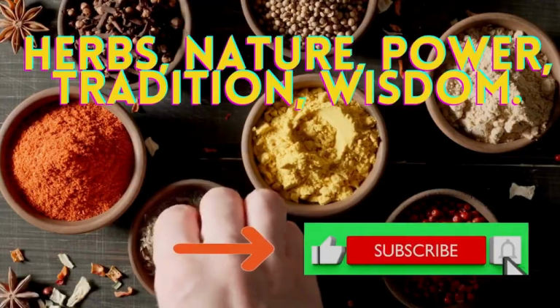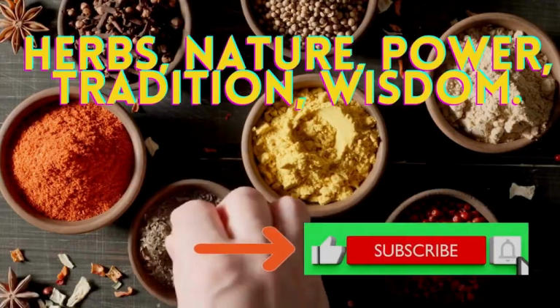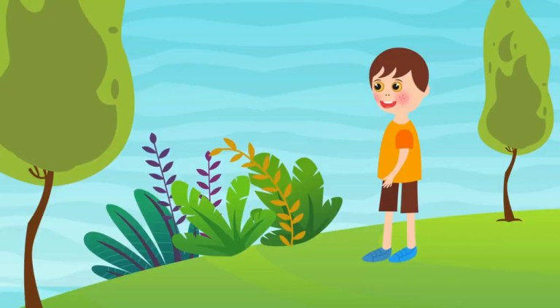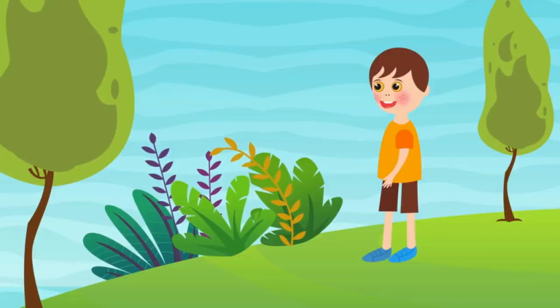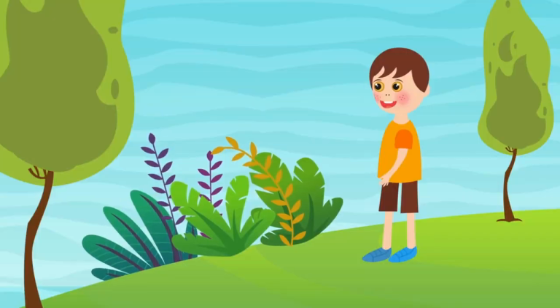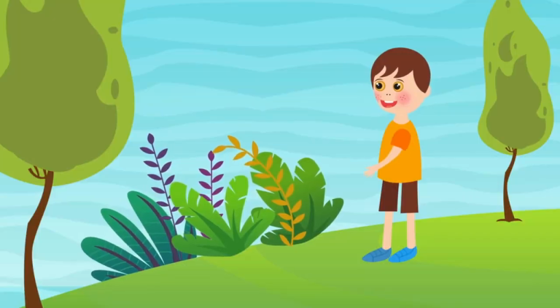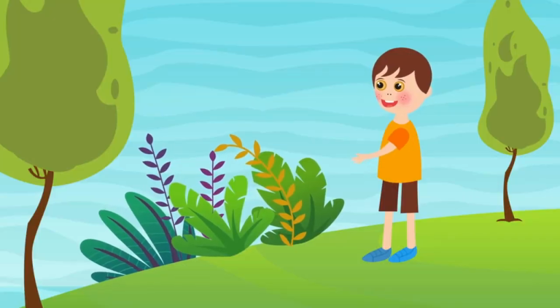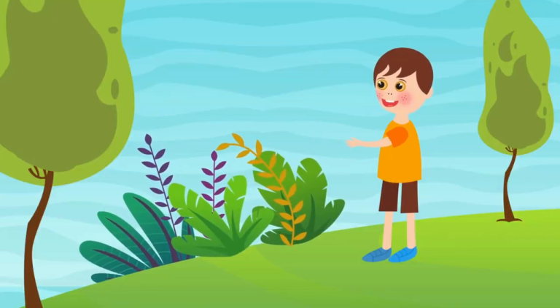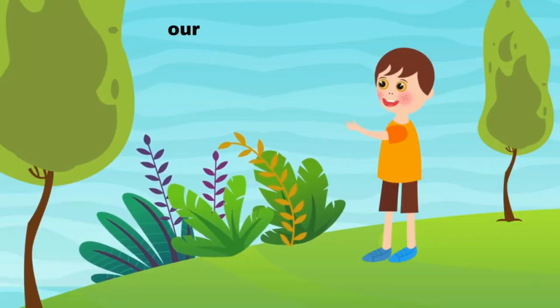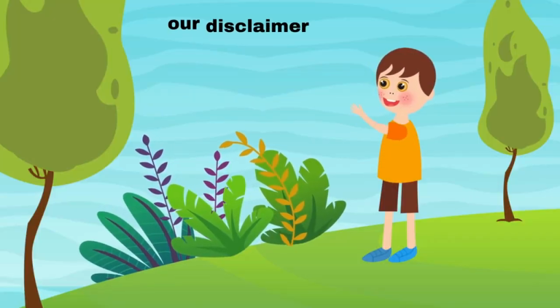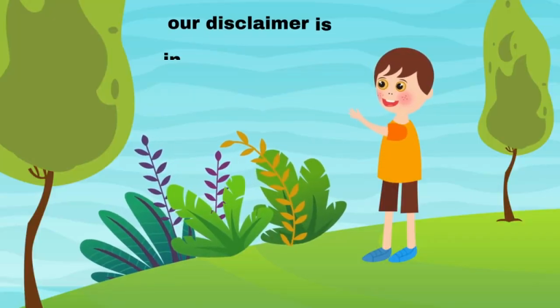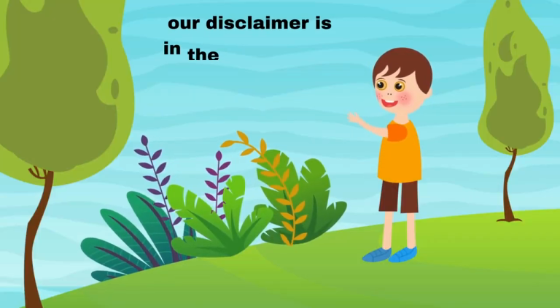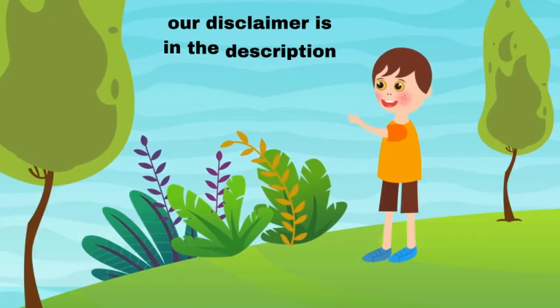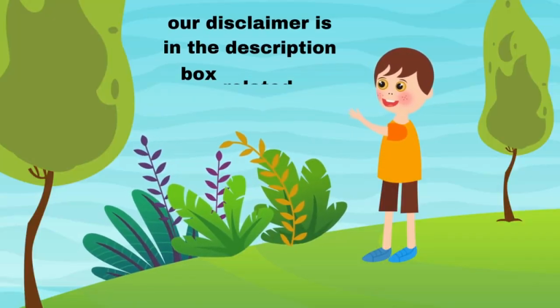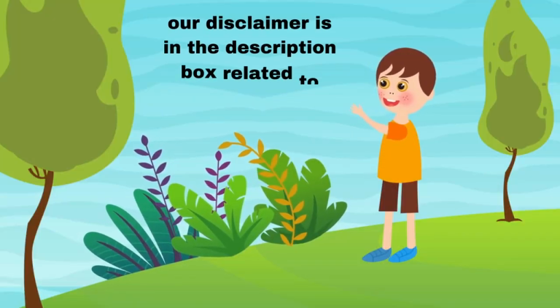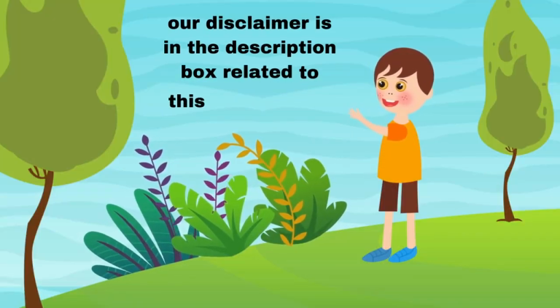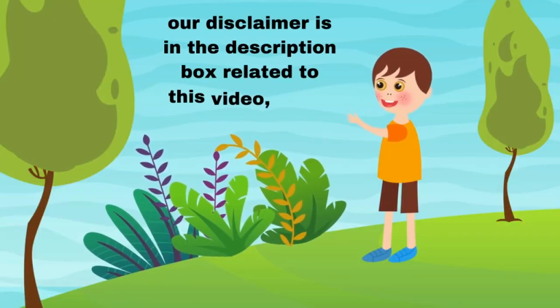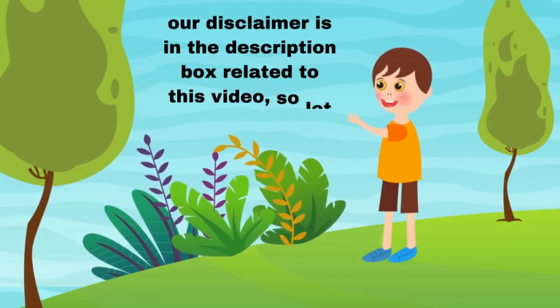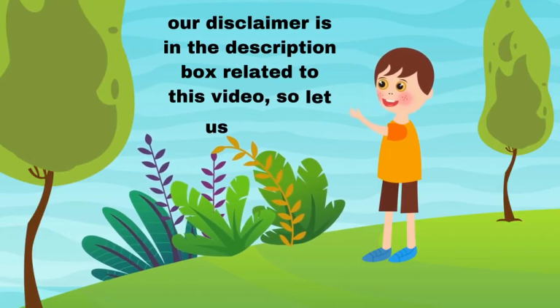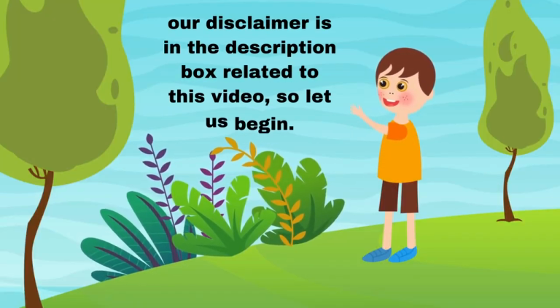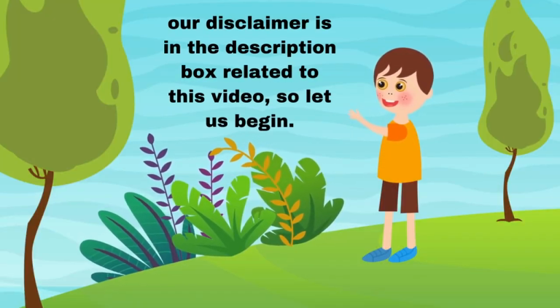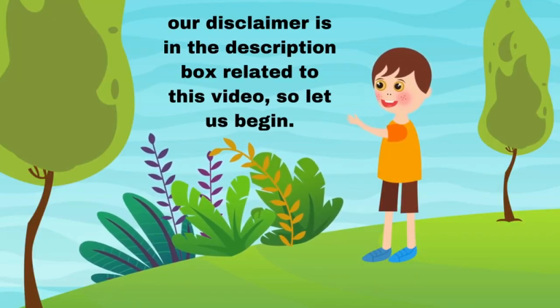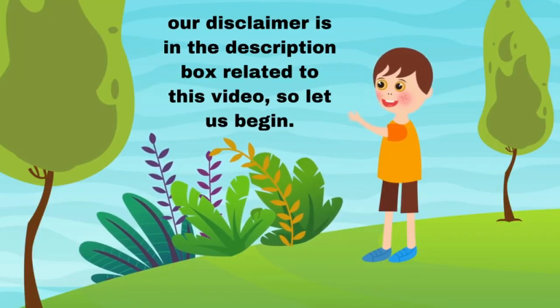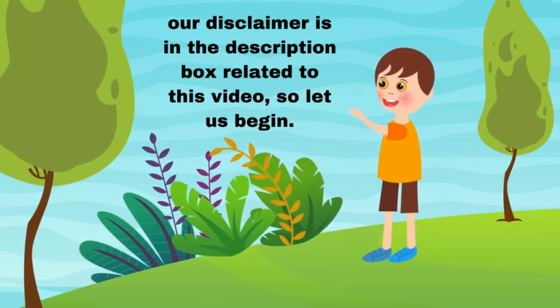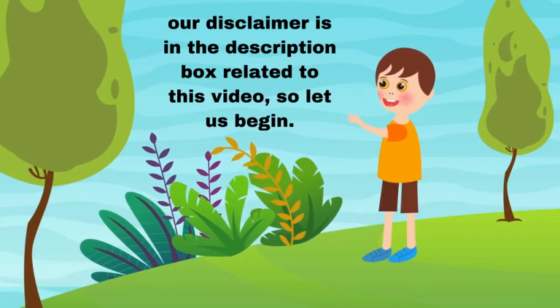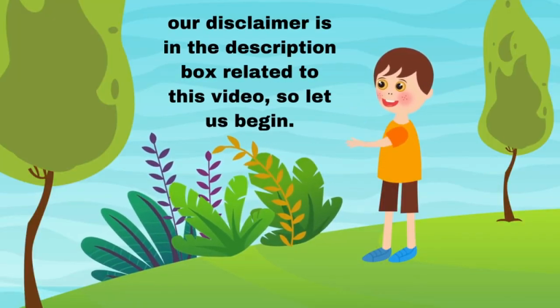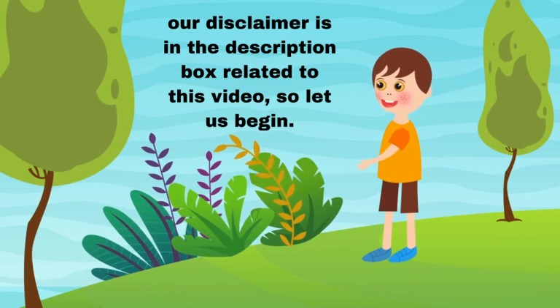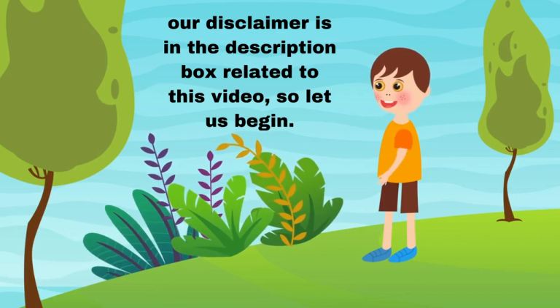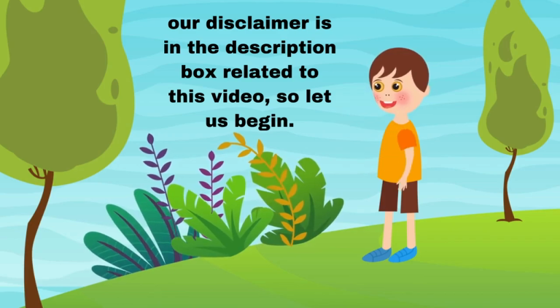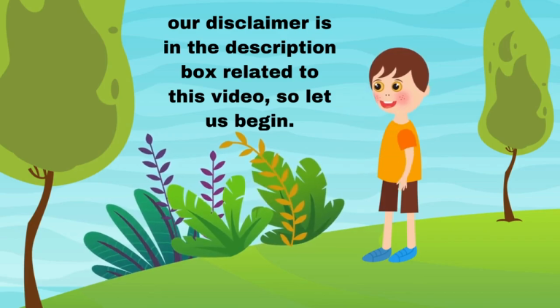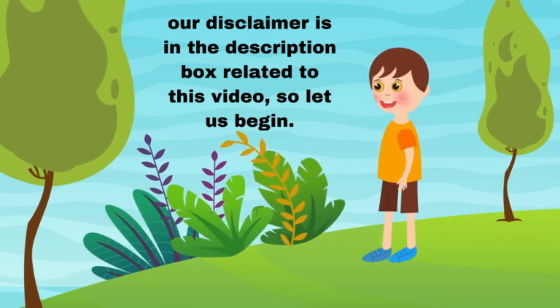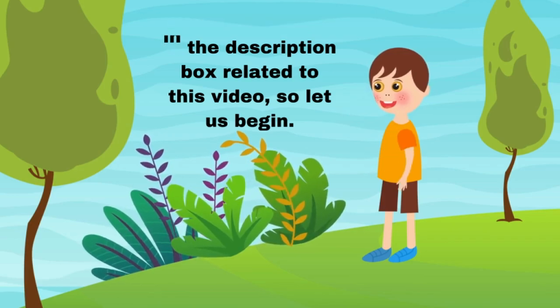Before starting, our disclaimer is in the description box related to this video, so let us begin.